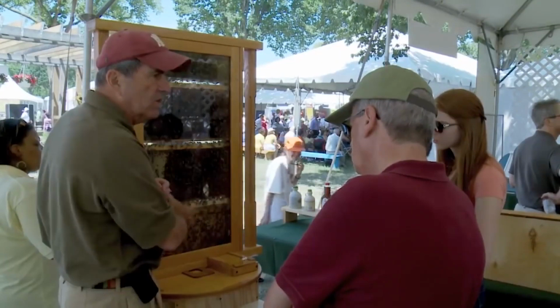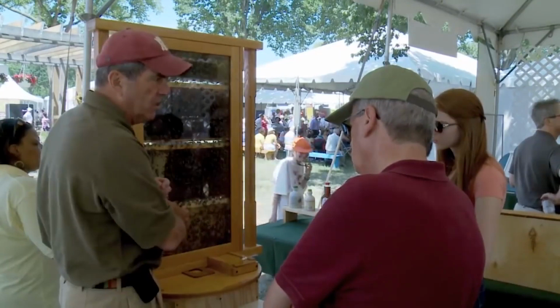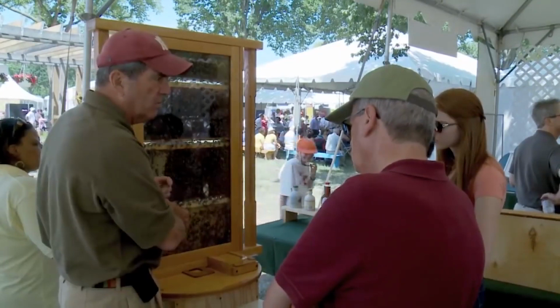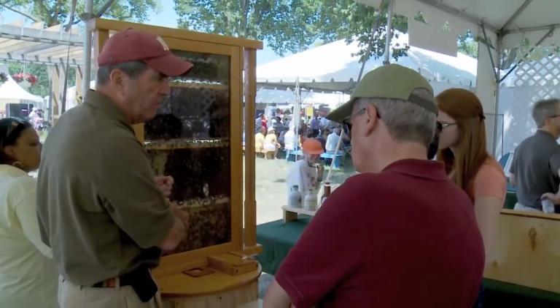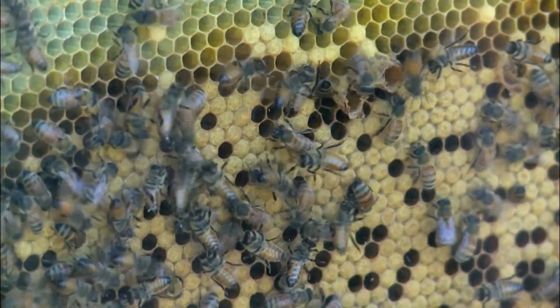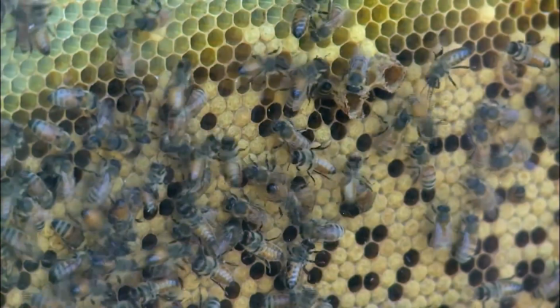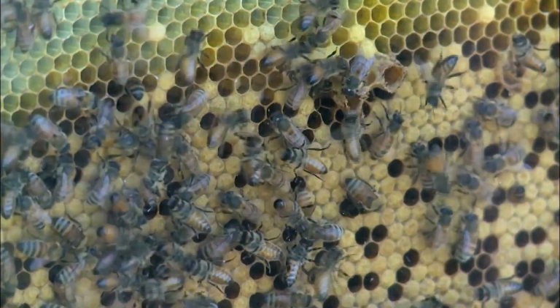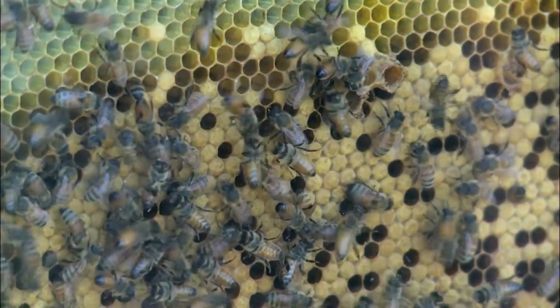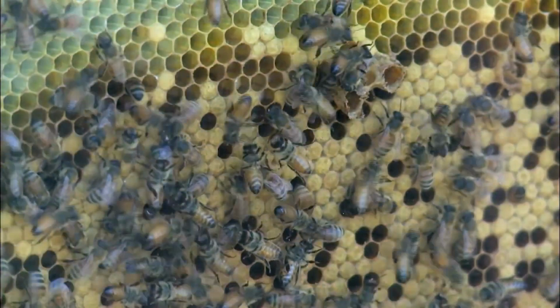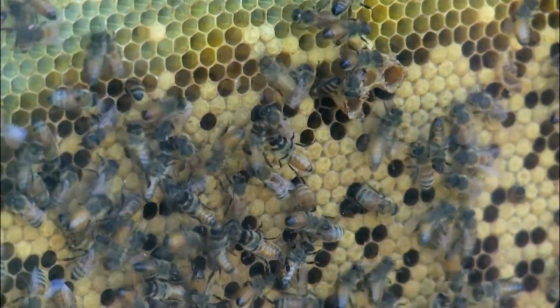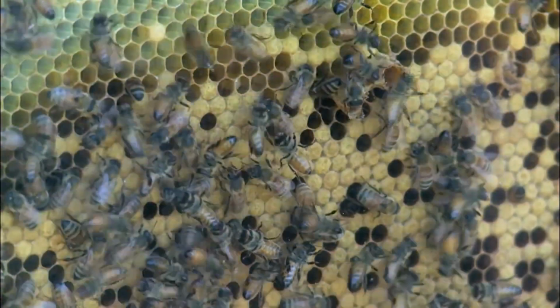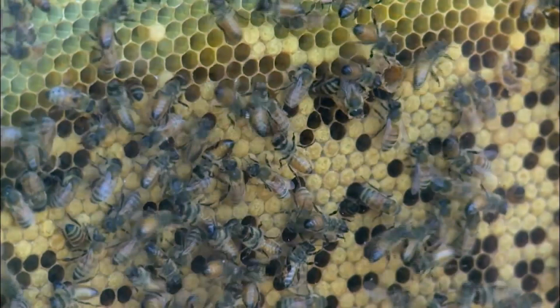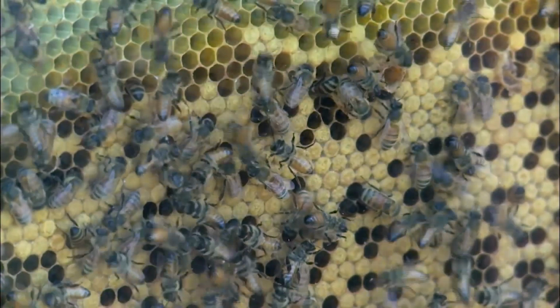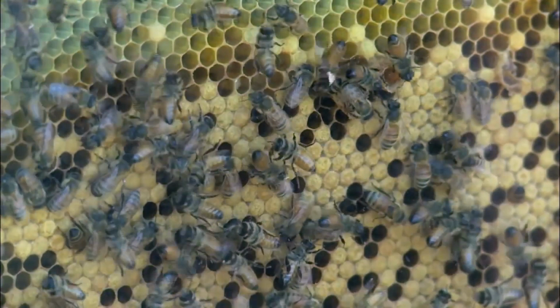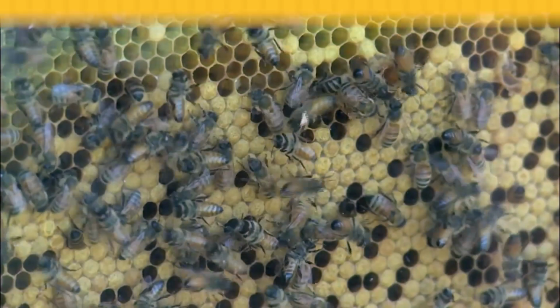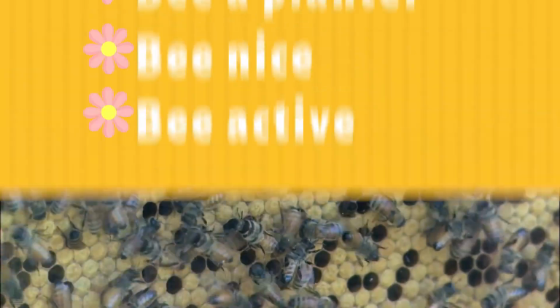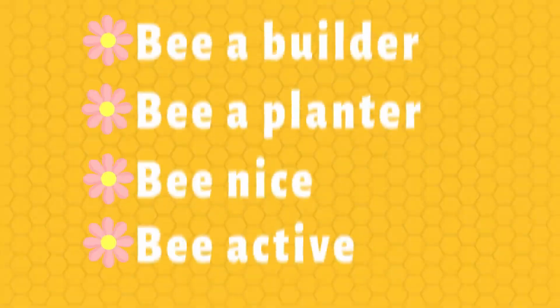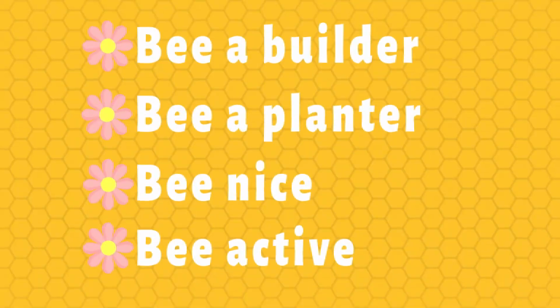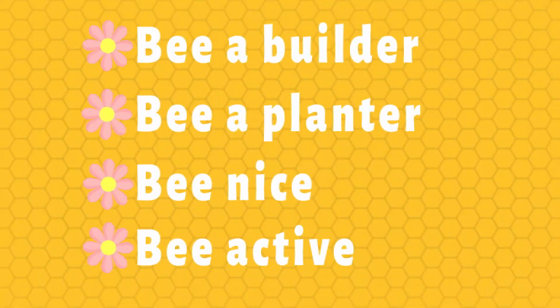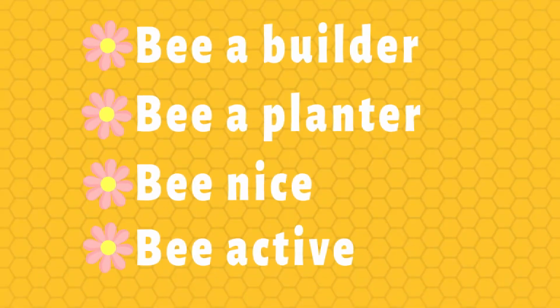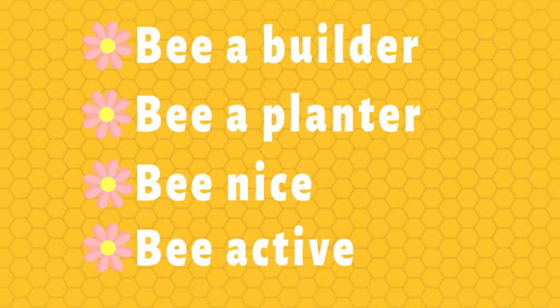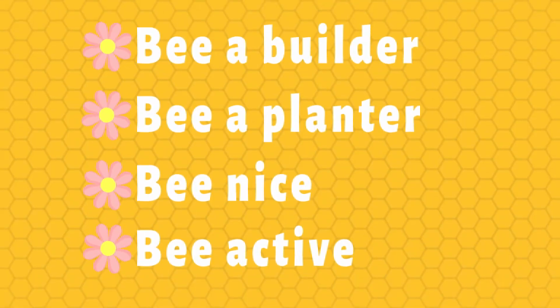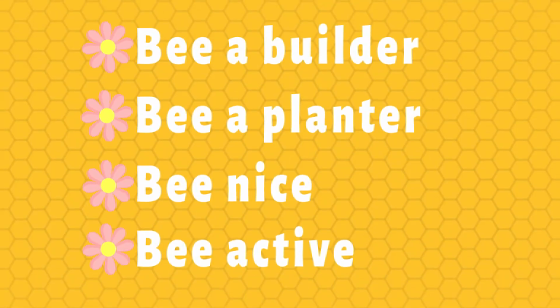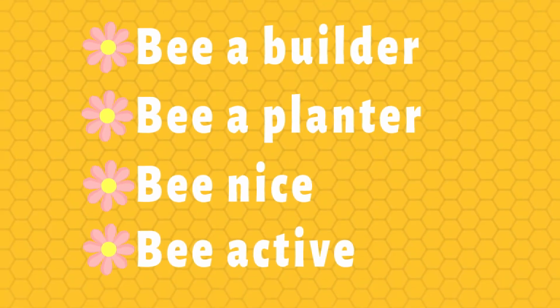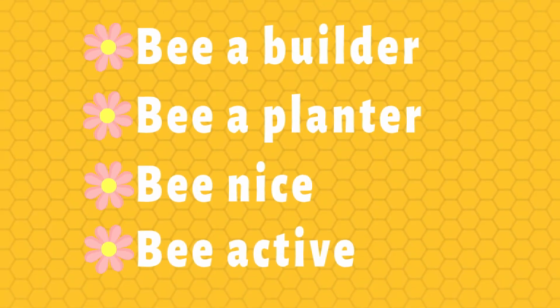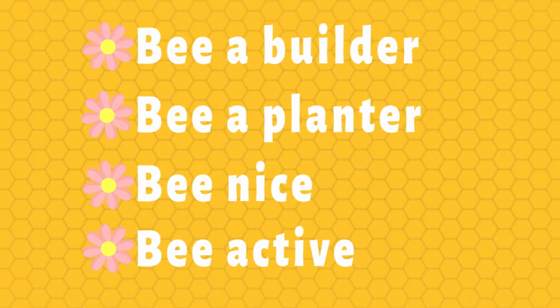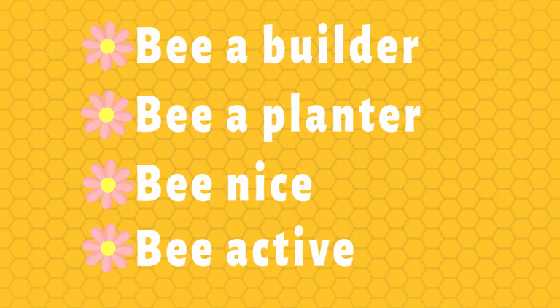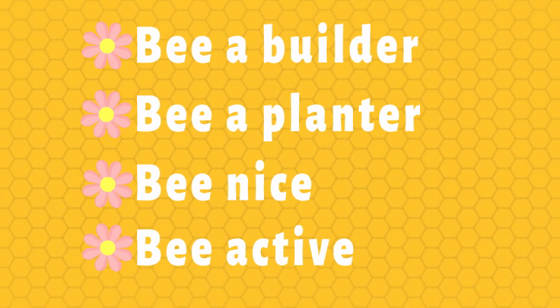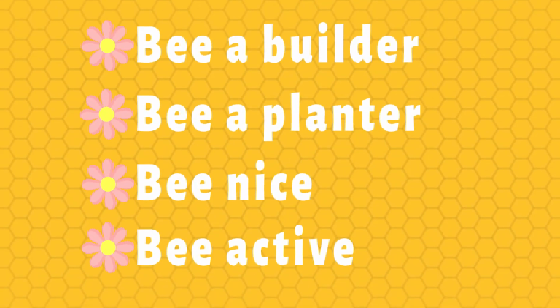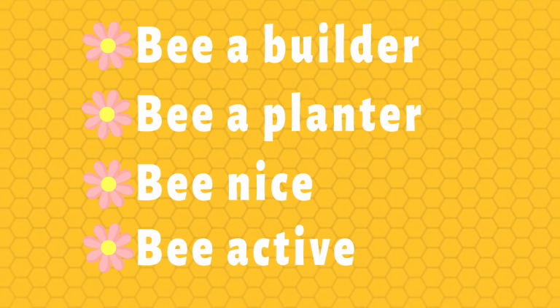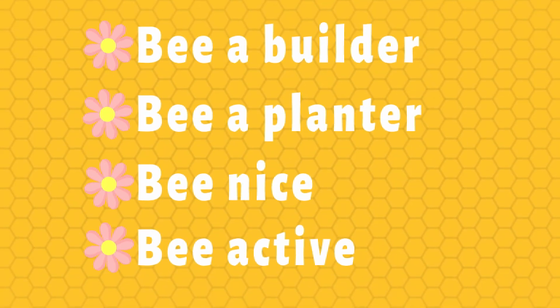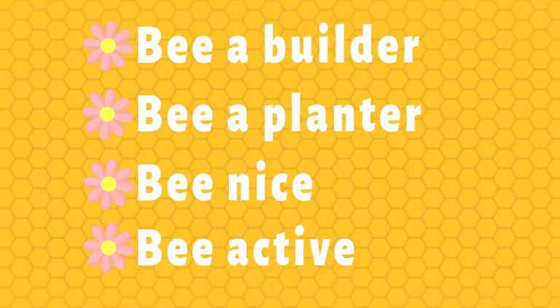Remember, bees are important to the environment and to your neighborhood. Follow these simple steps to be helpful.